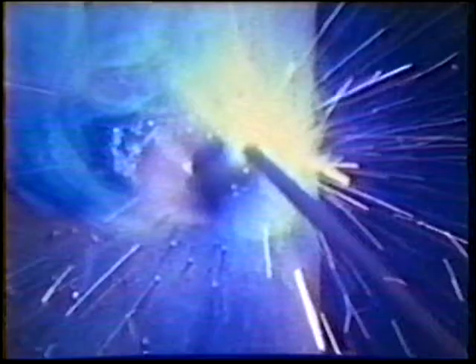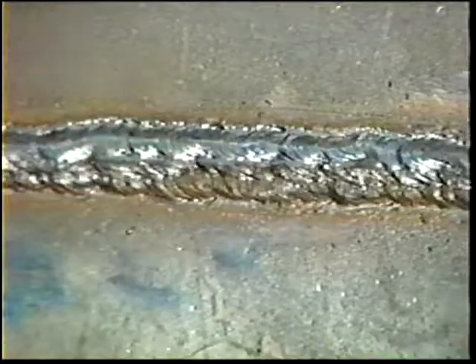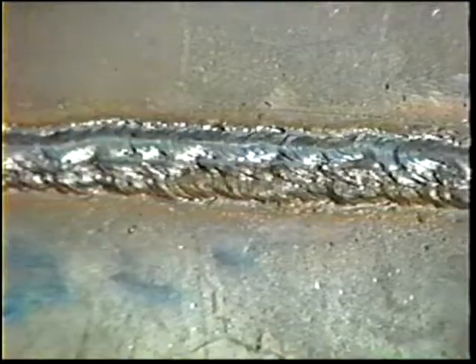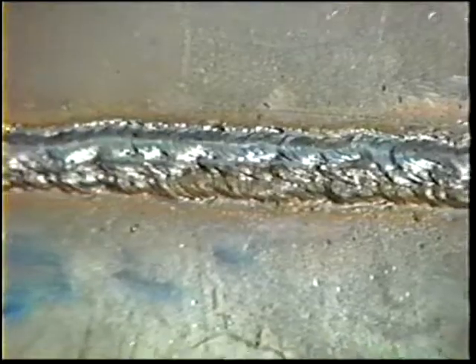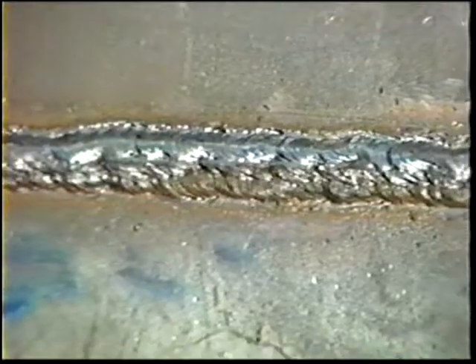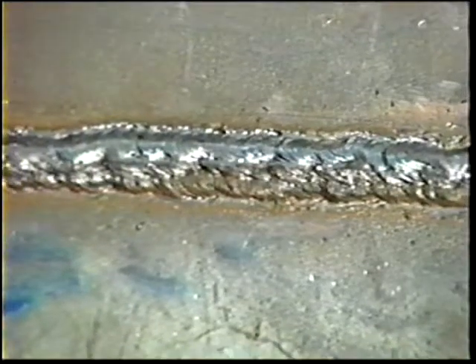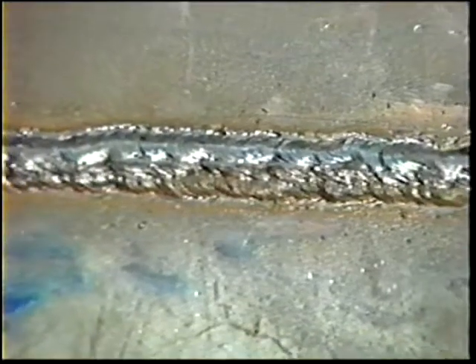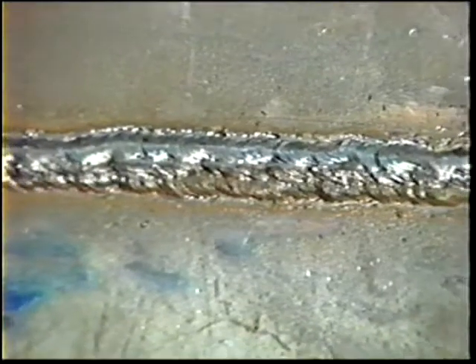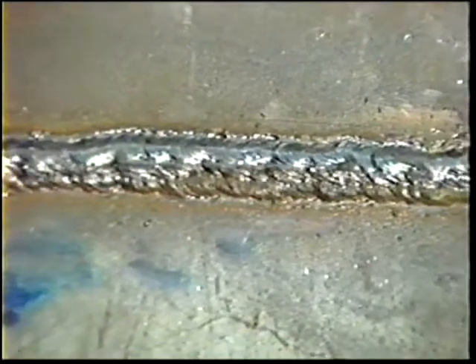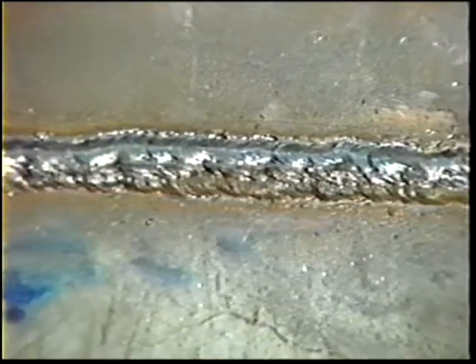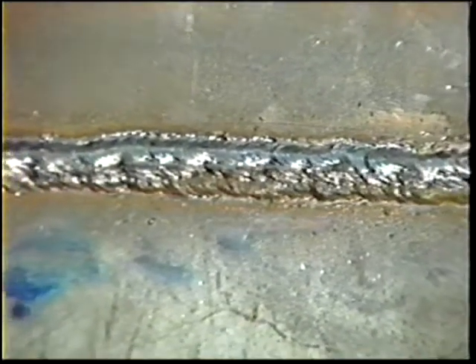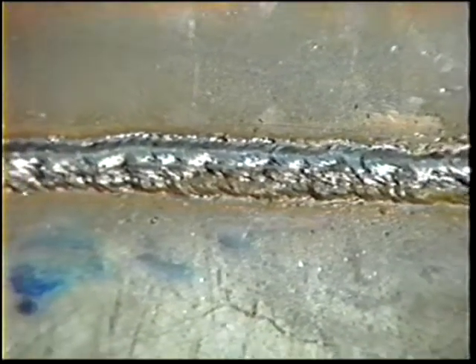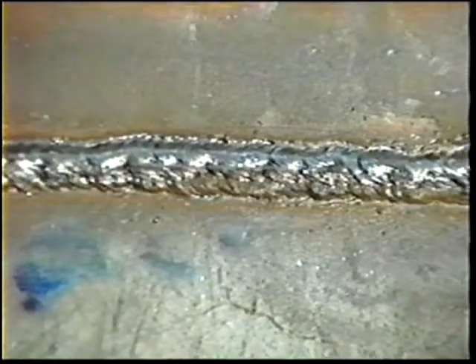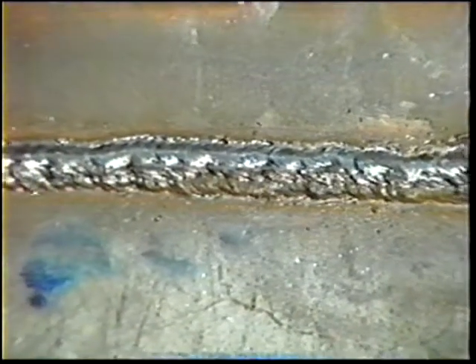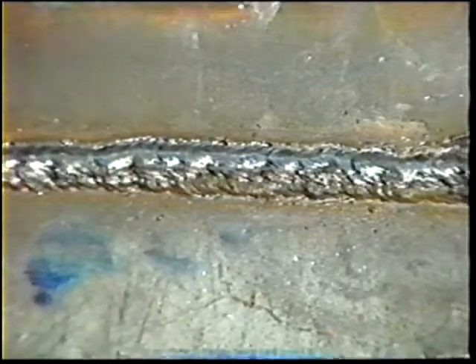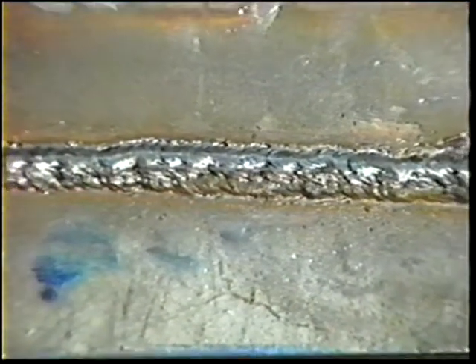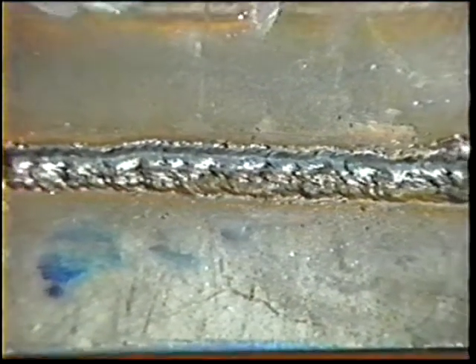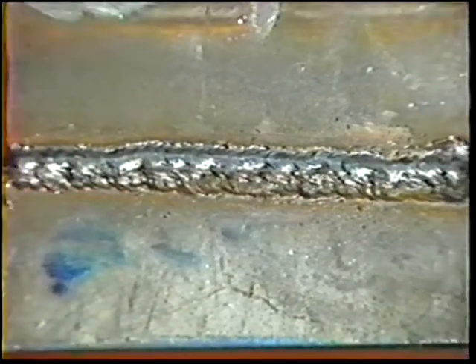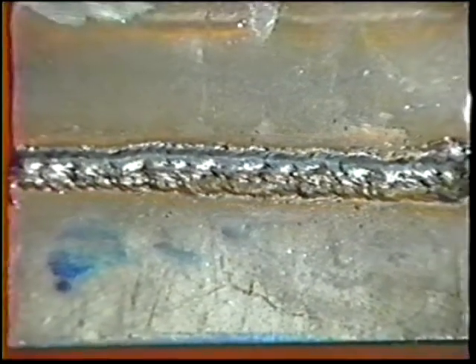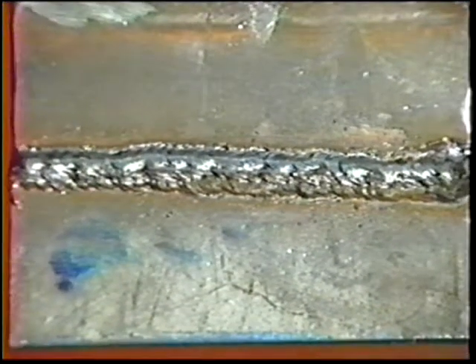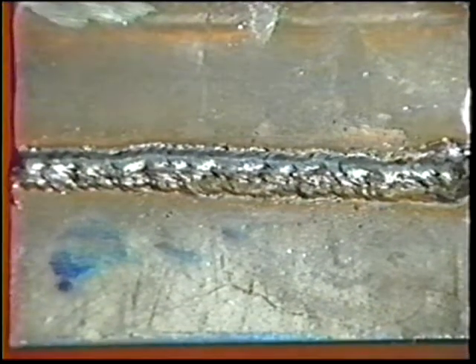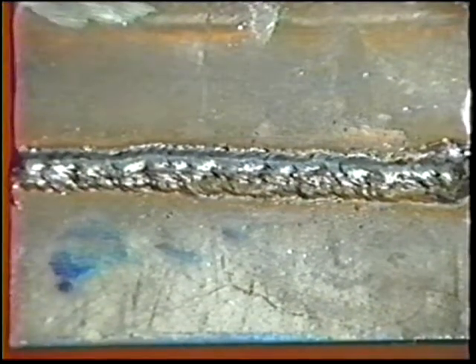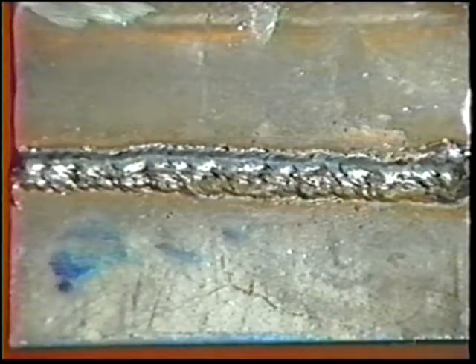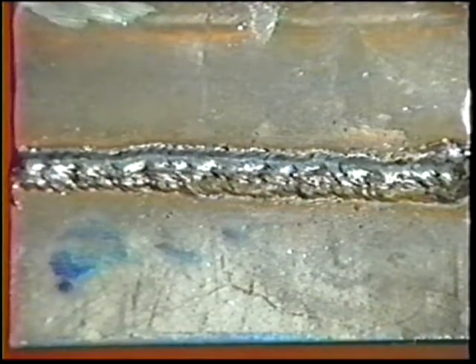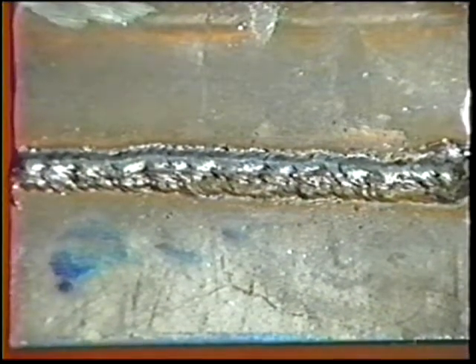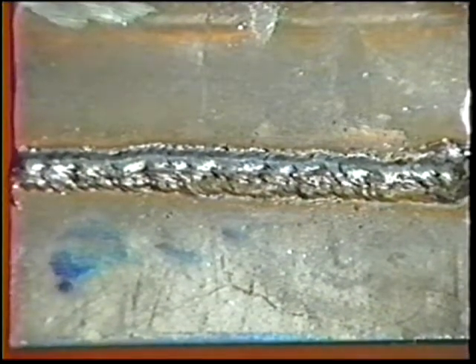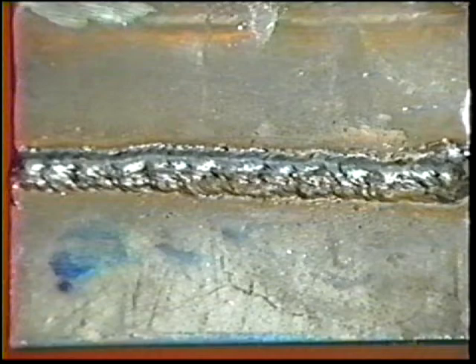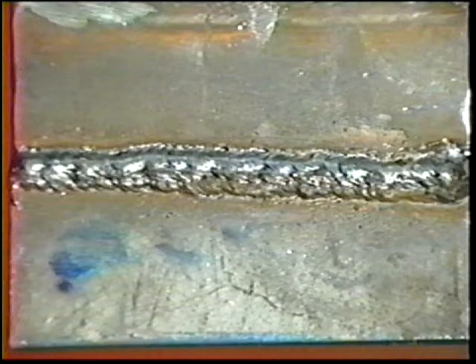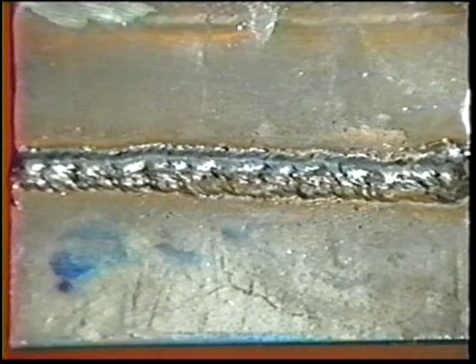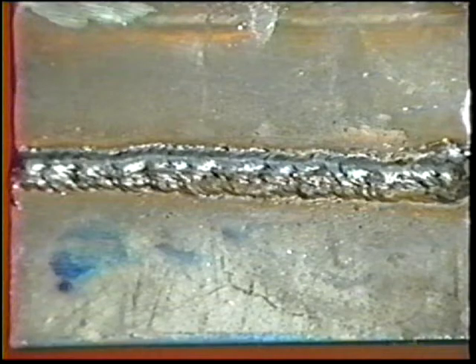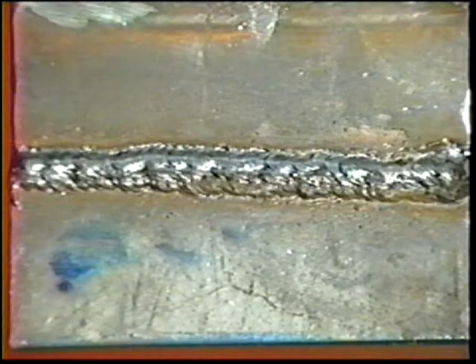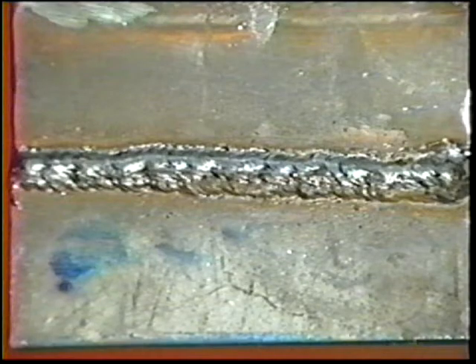When the joint is complete, inspect the weld and continue practice.